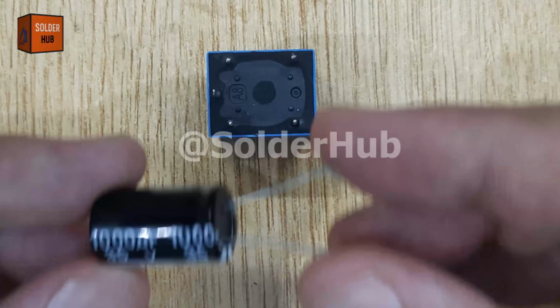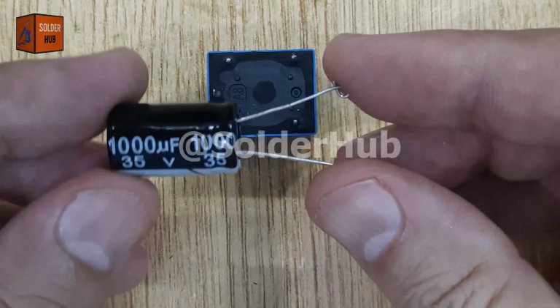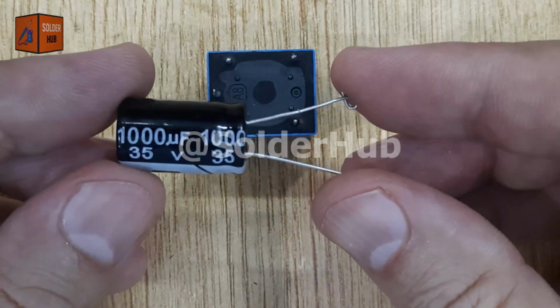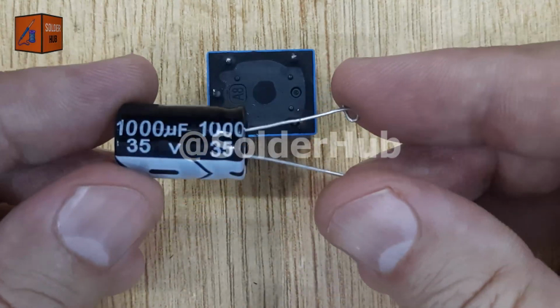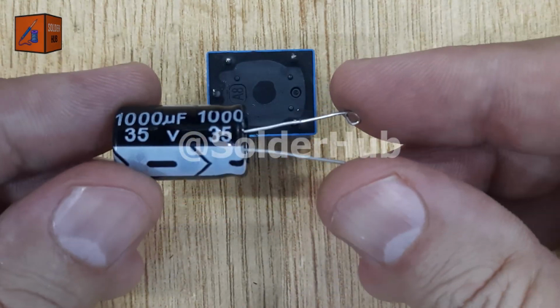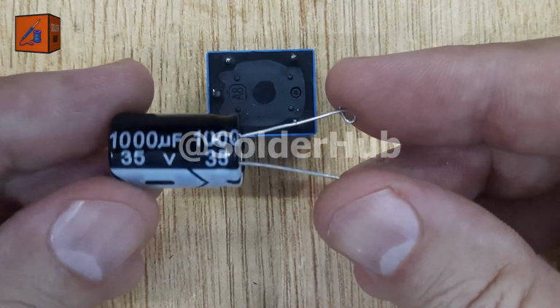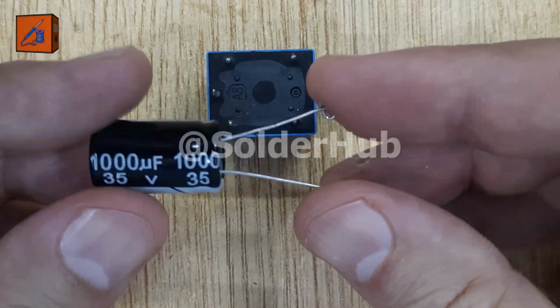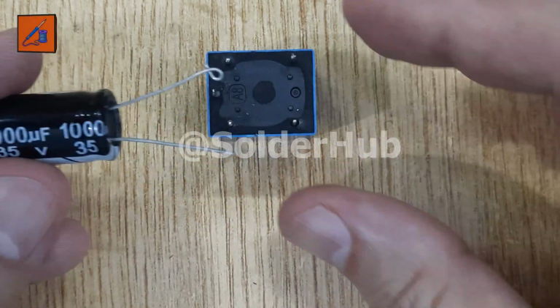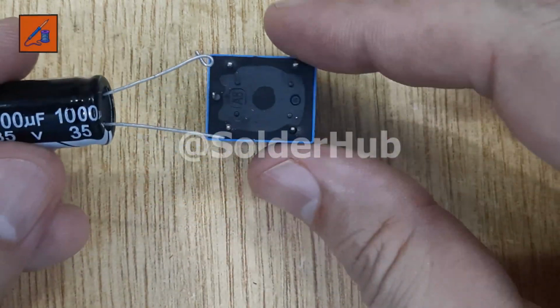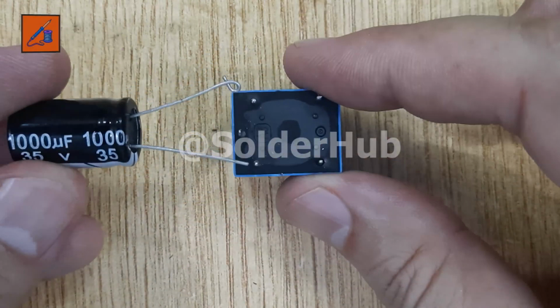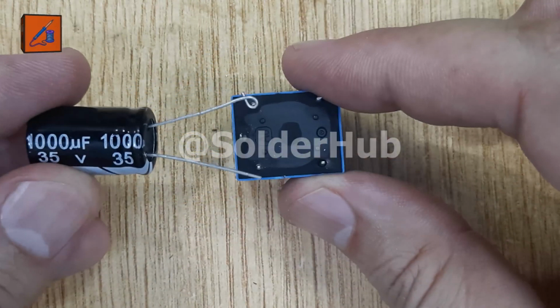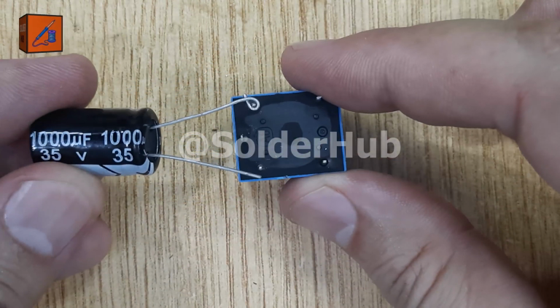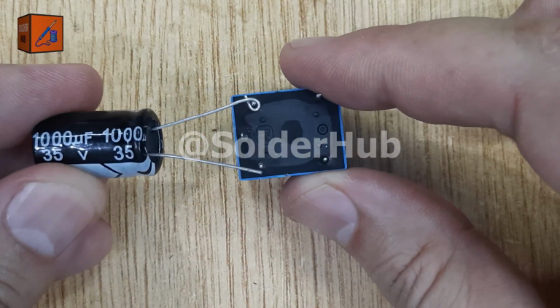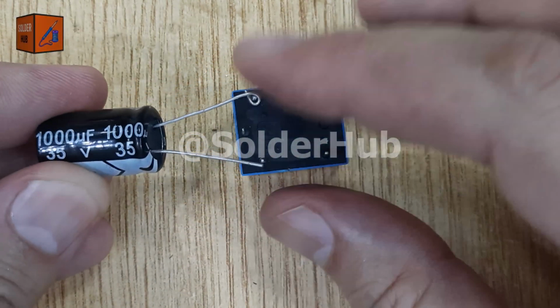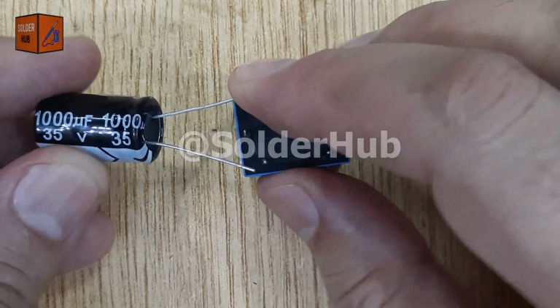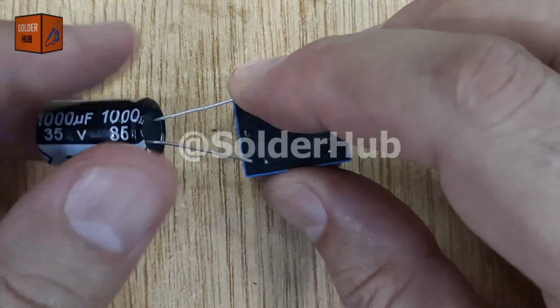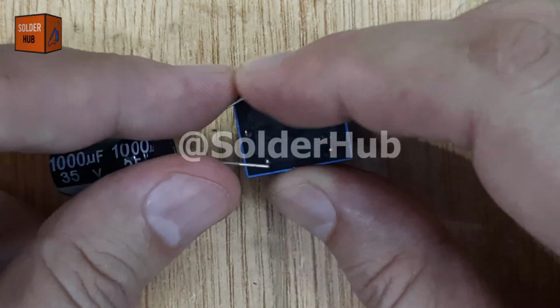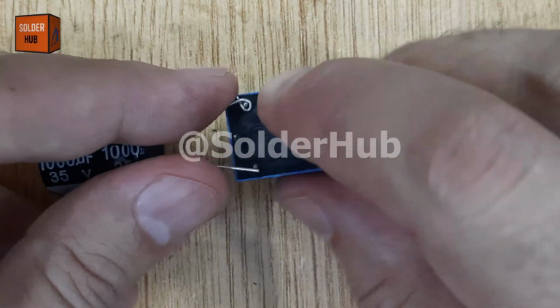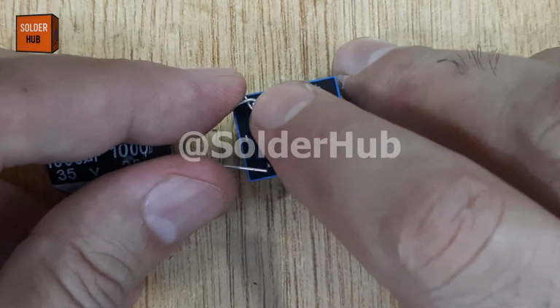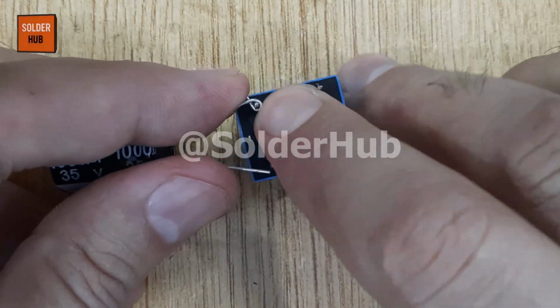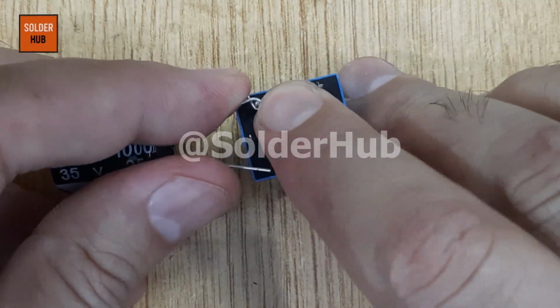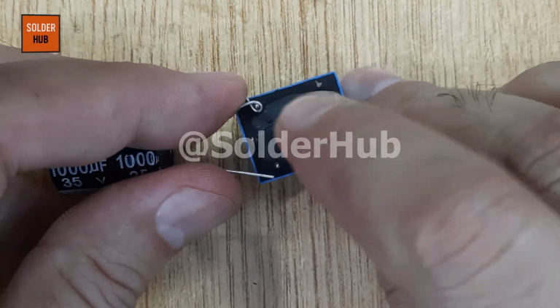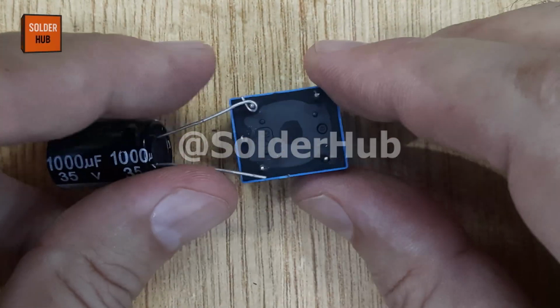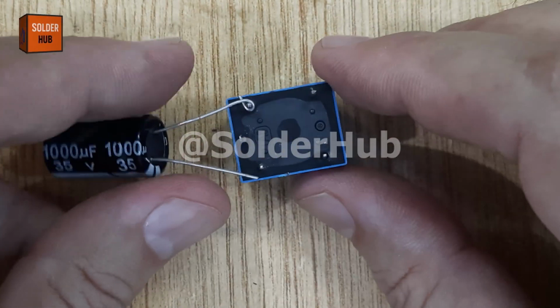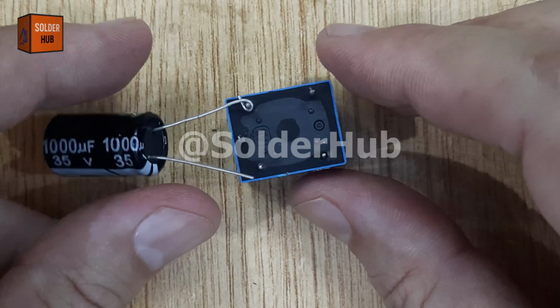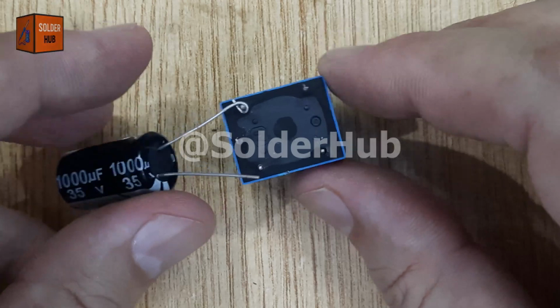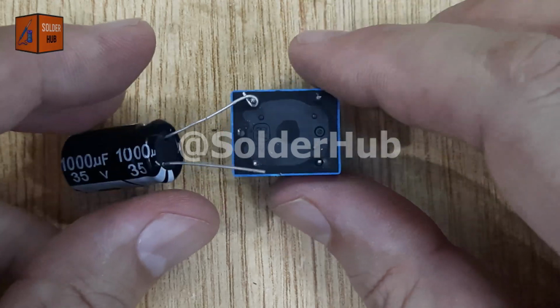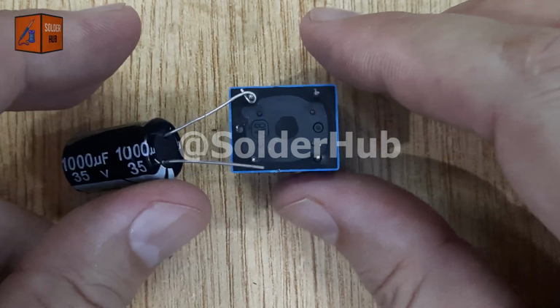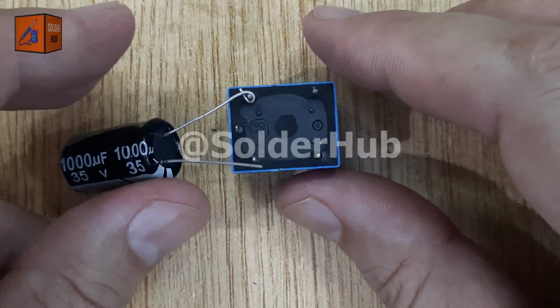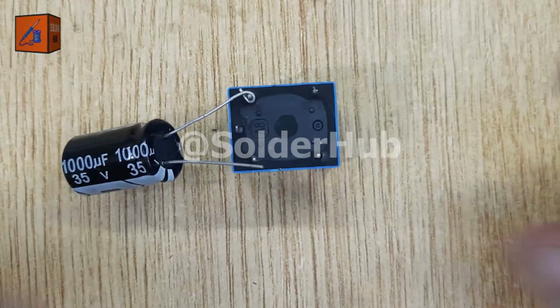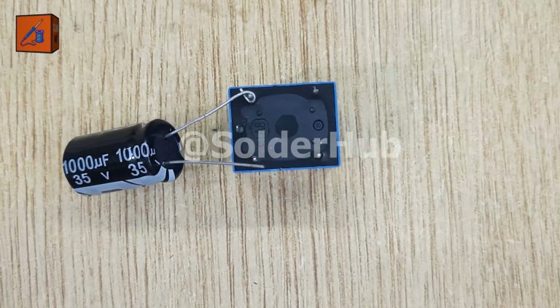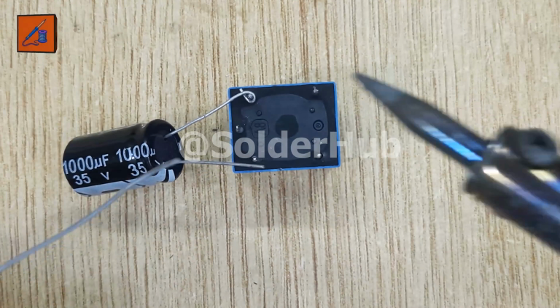Next, I'll solder a 1,000-microfarad capacitor directly to the coil pins of the relay. This is what will control the blinking effect.